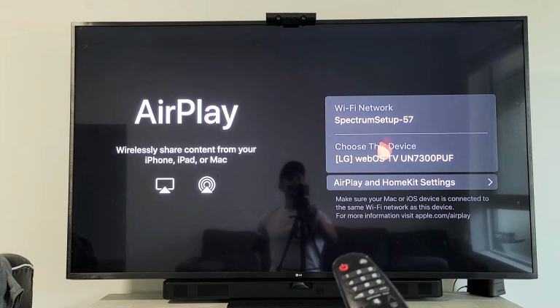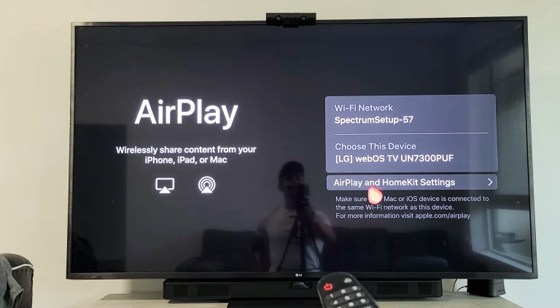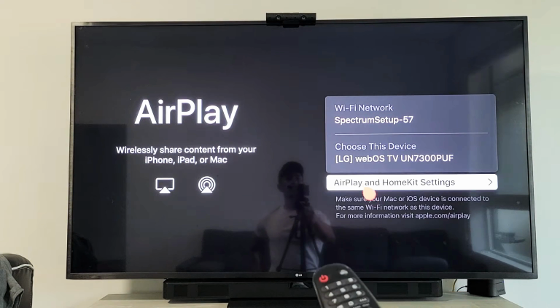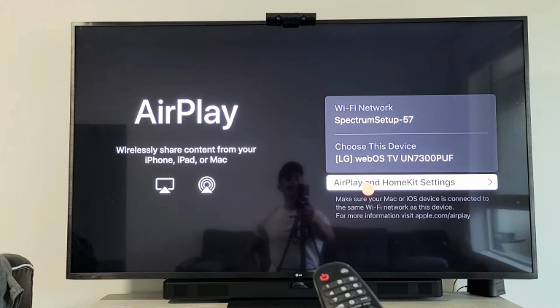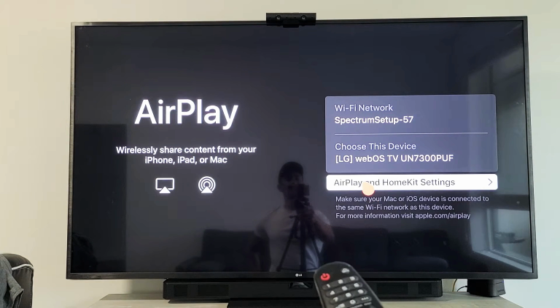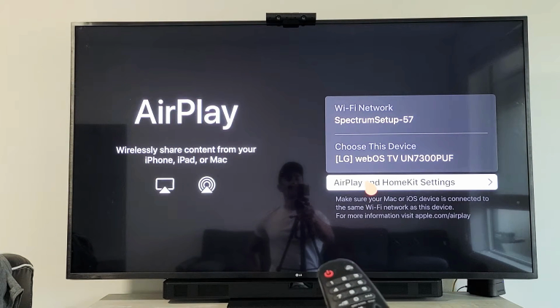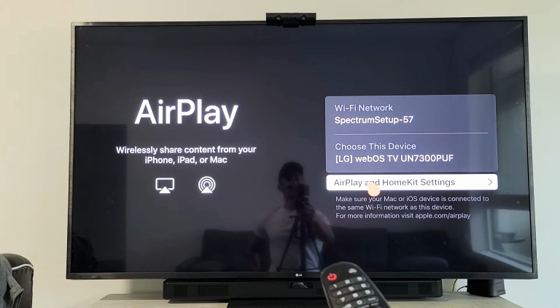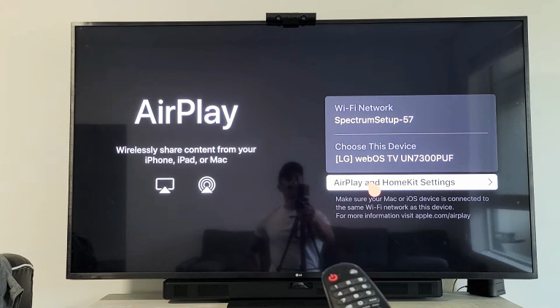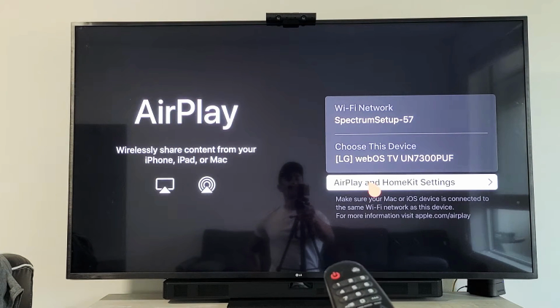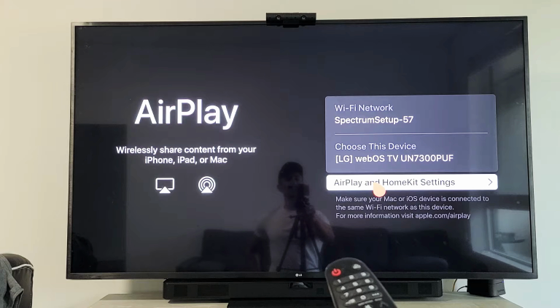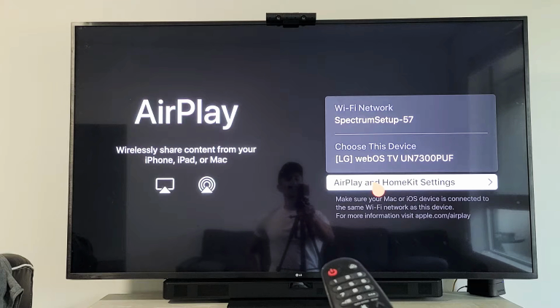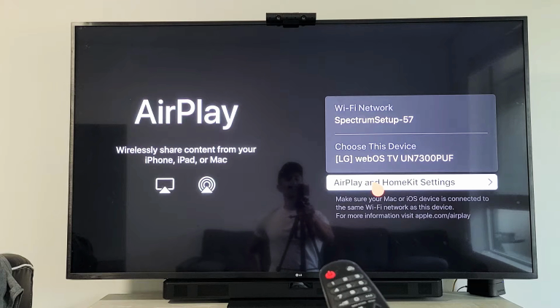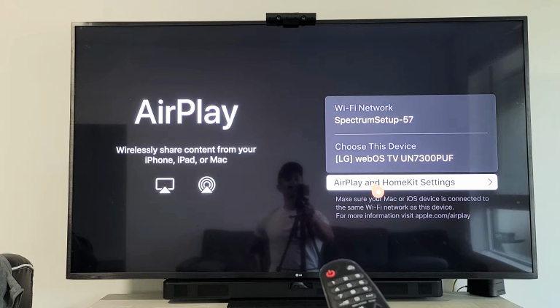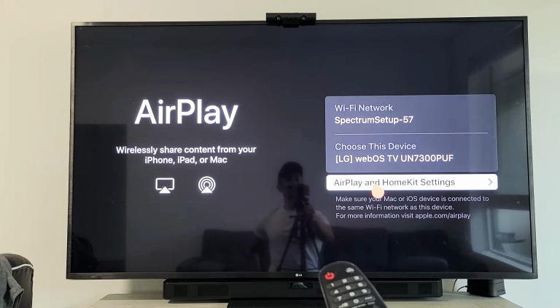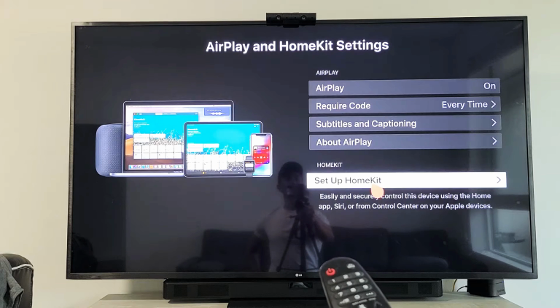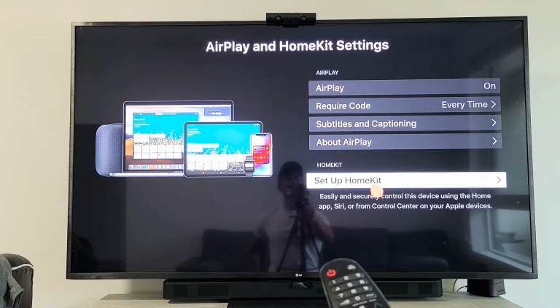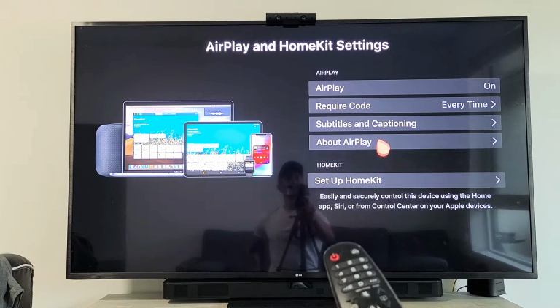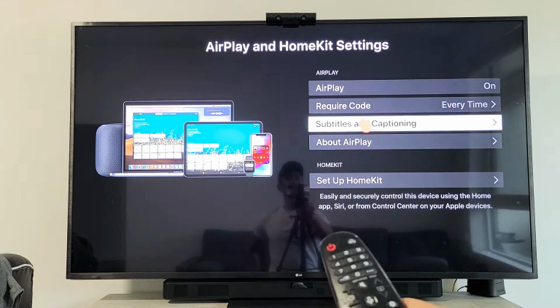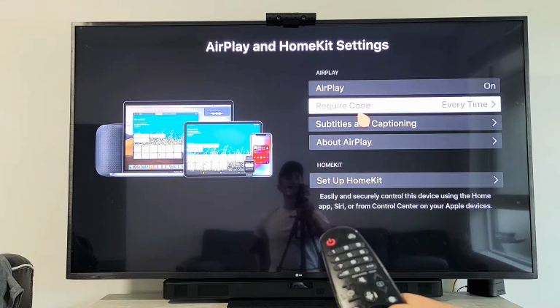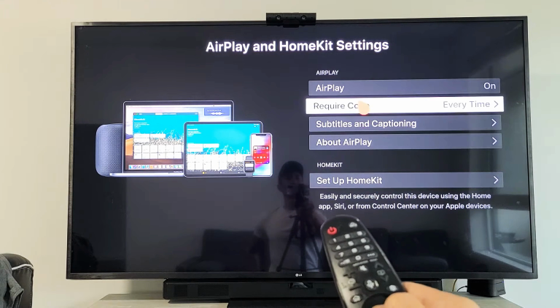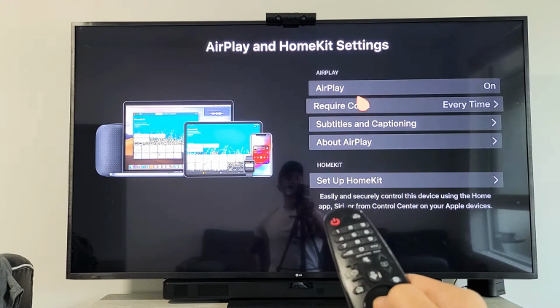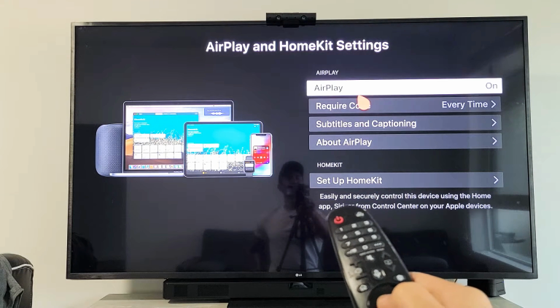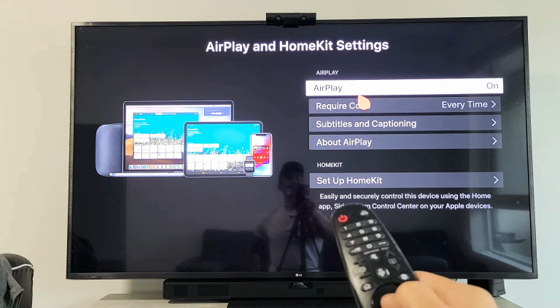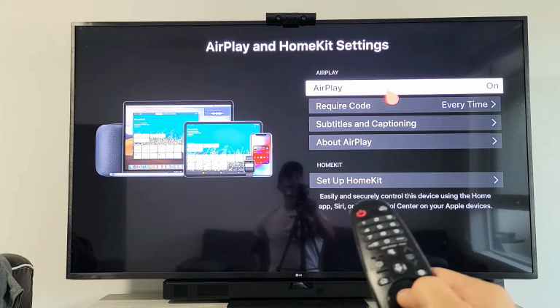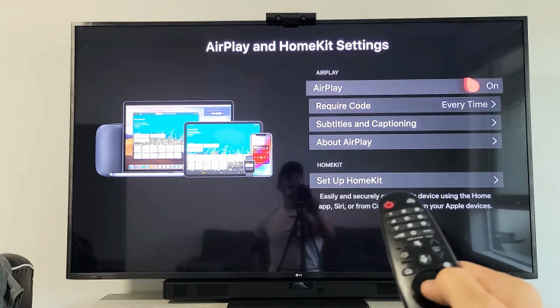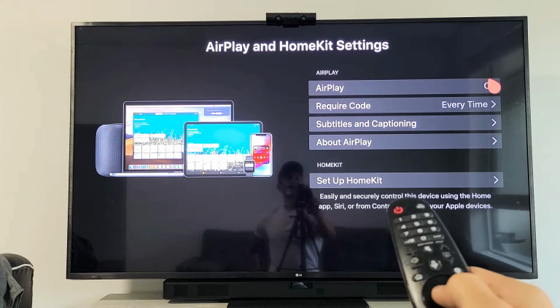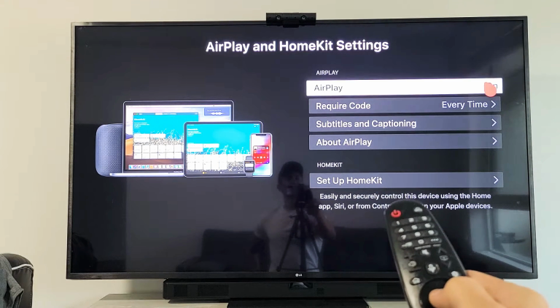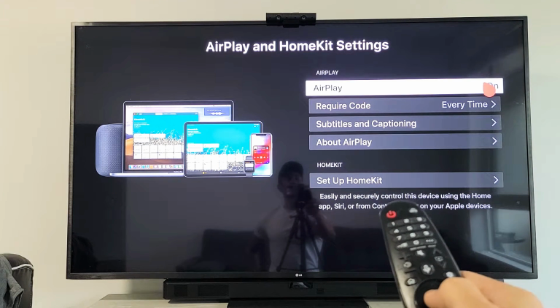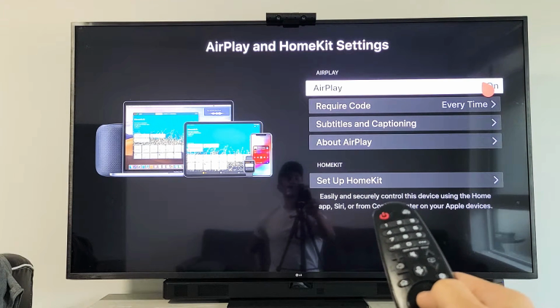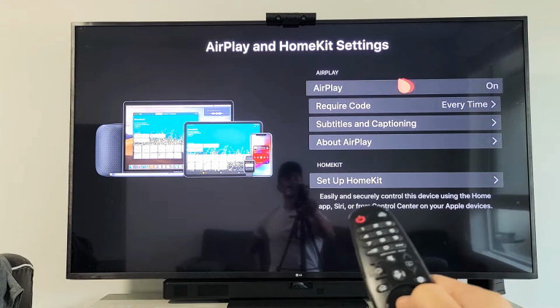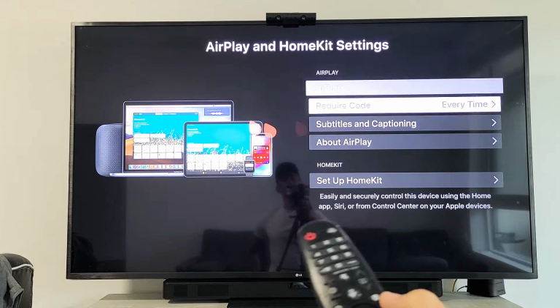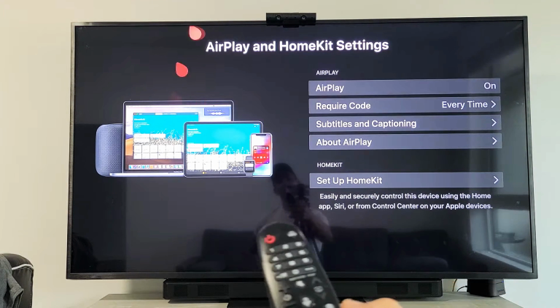Tap down here on AirPlay and HomeKit settings, then go up here and just make sure AirPlay is on.